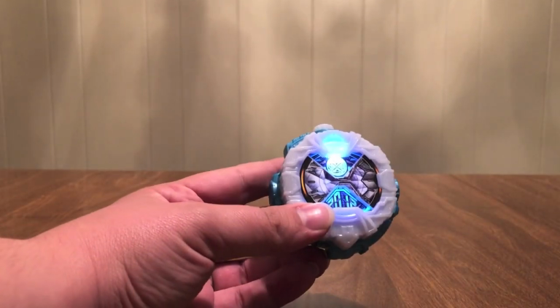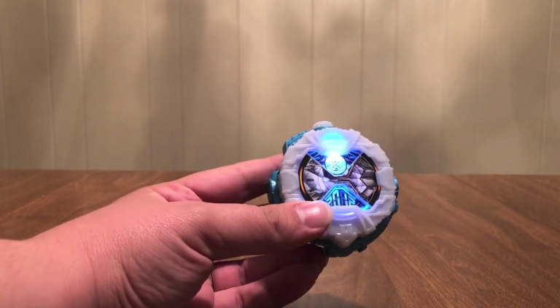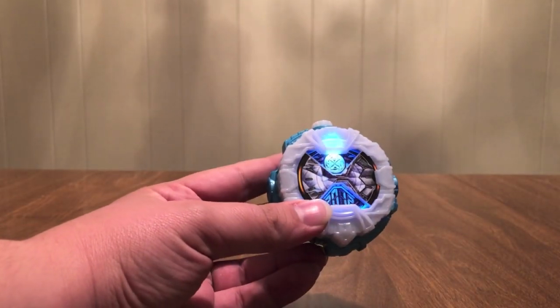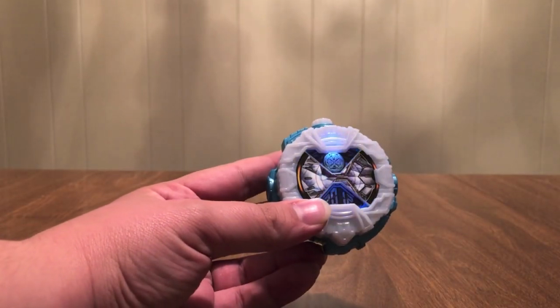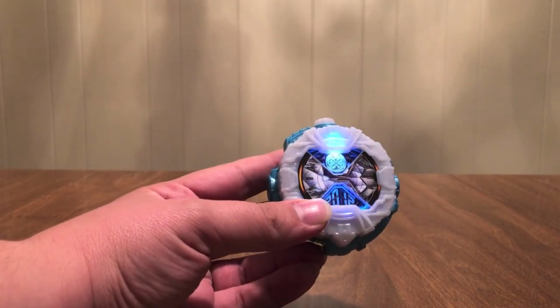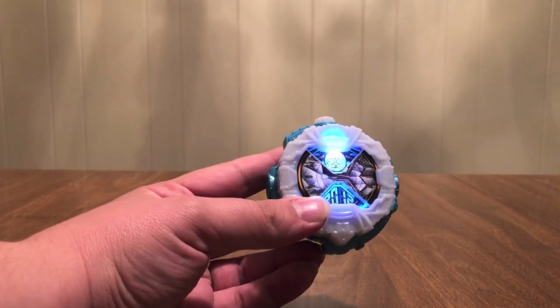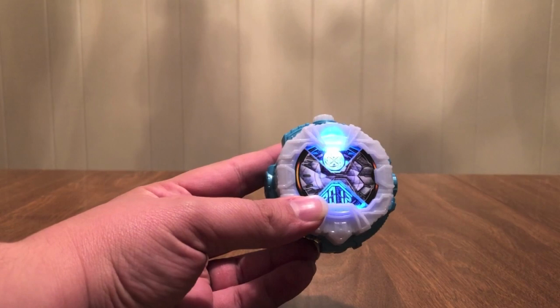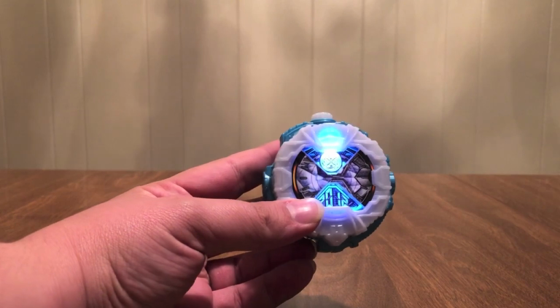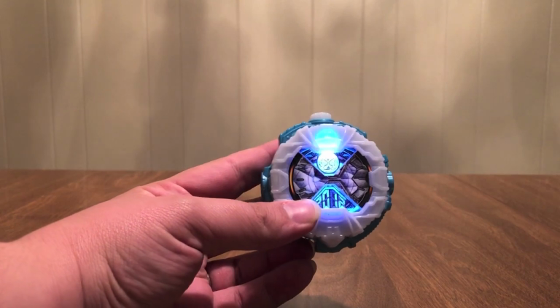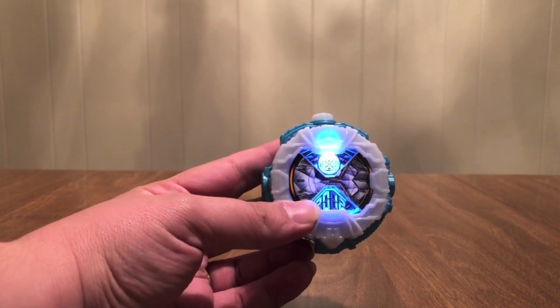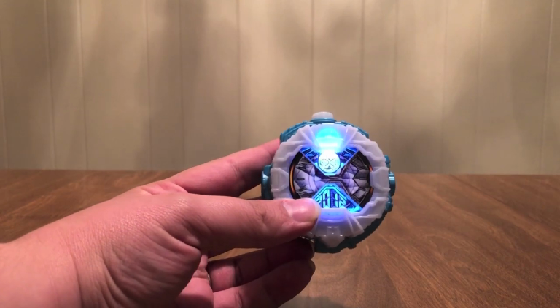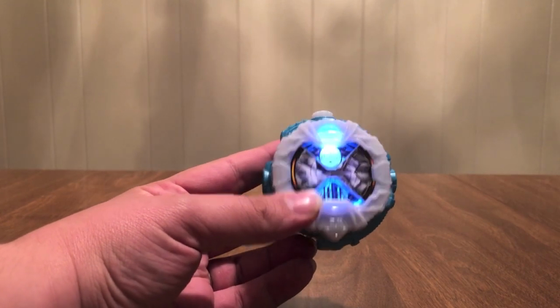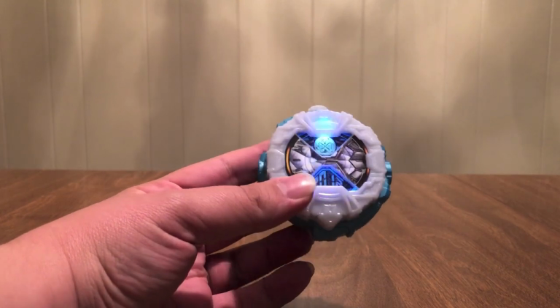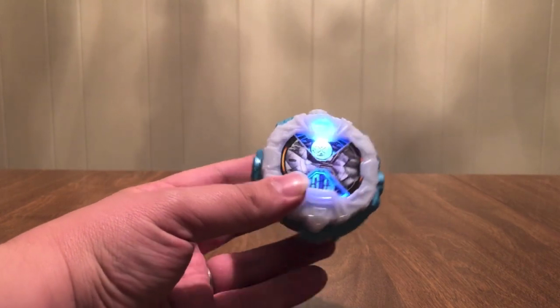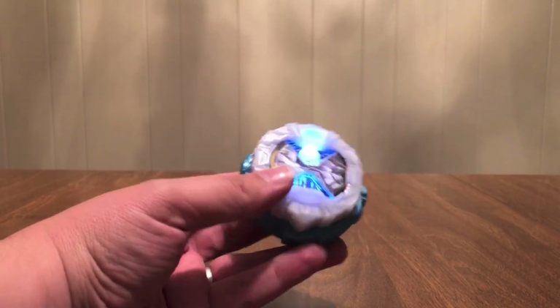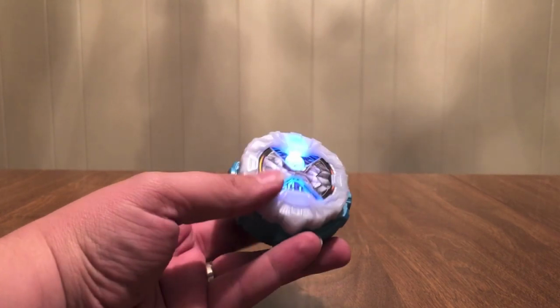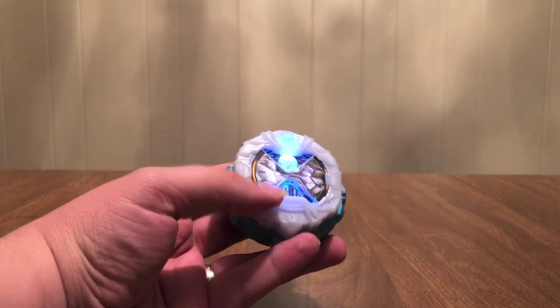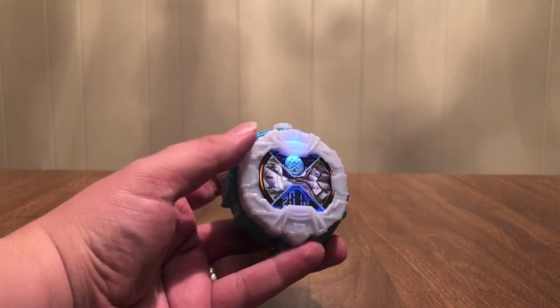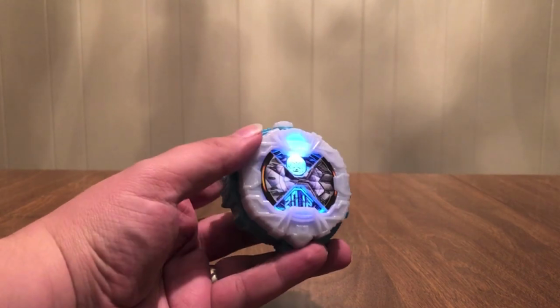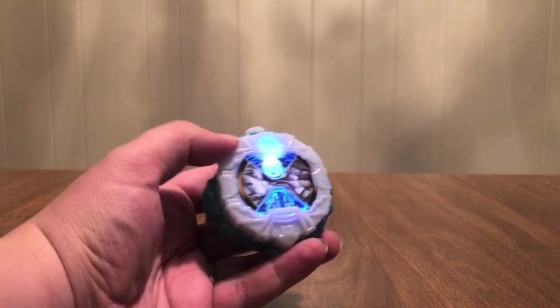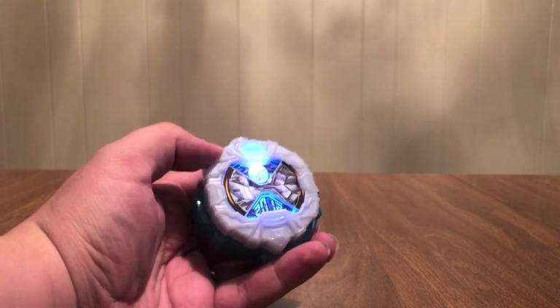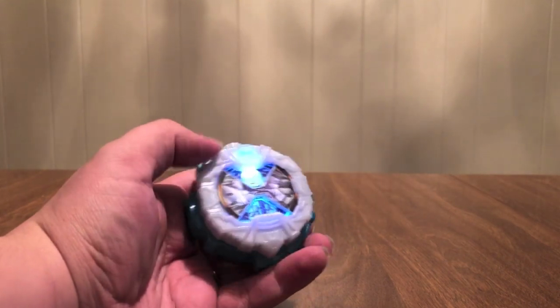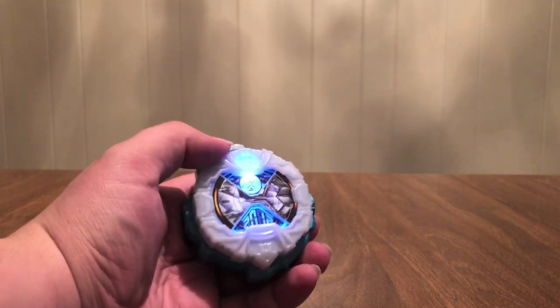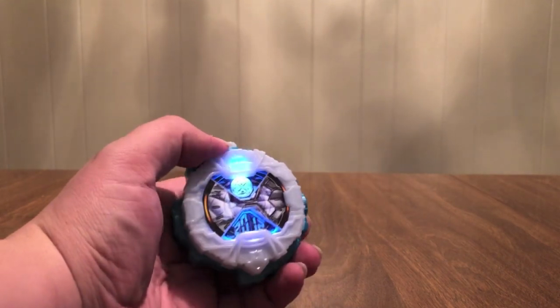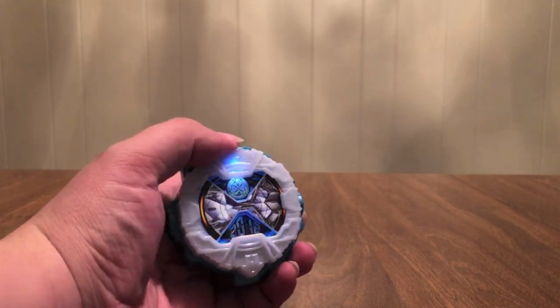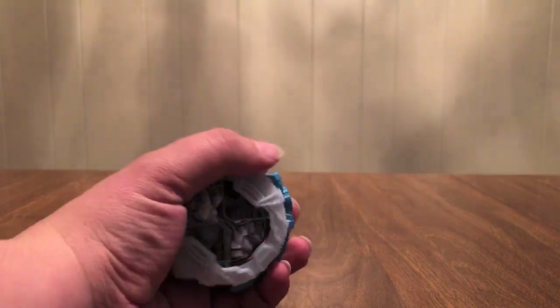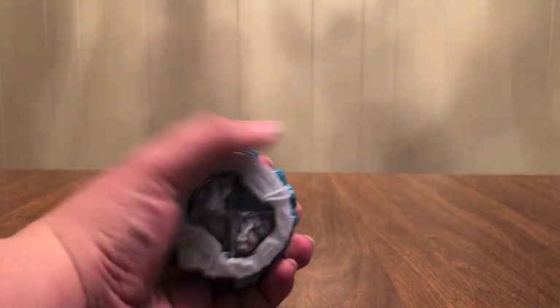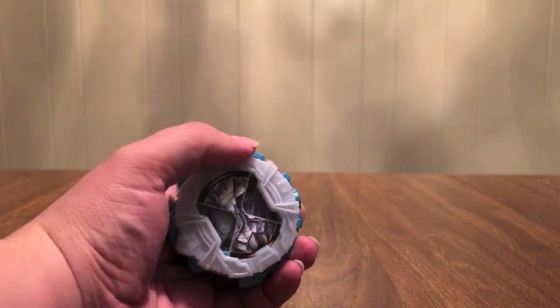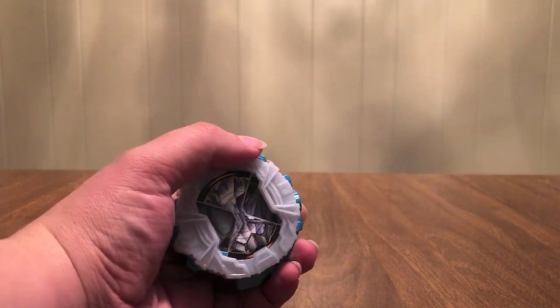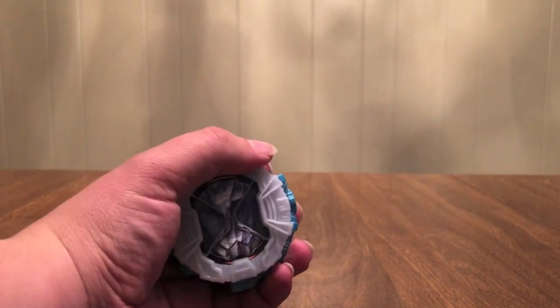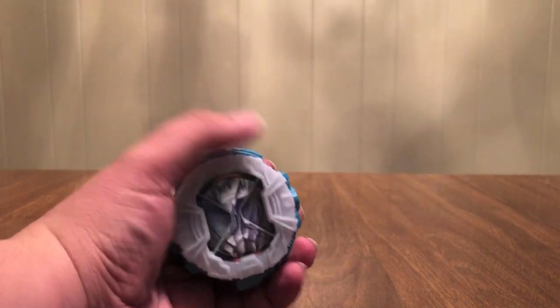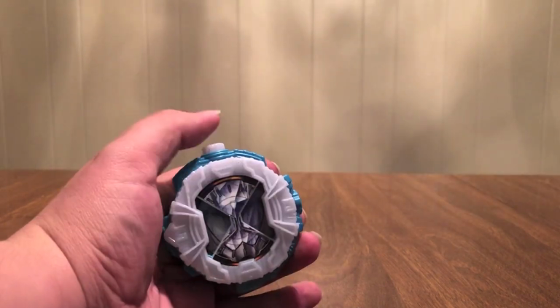Let's pop this bad boy out. There's the lights — look at that, beautiful. Infinity Style, Infinity Style.